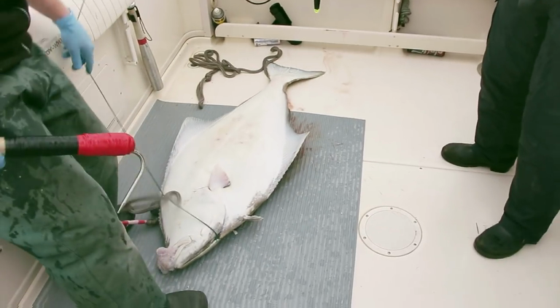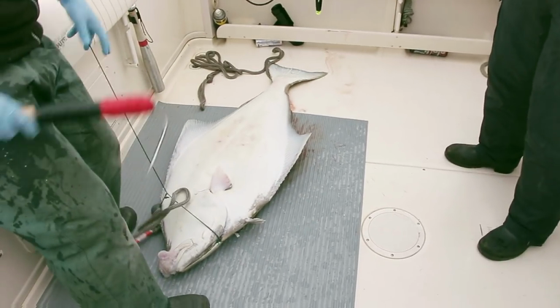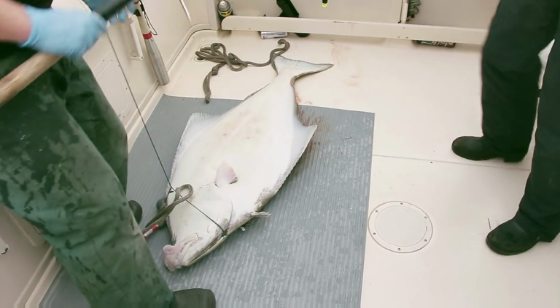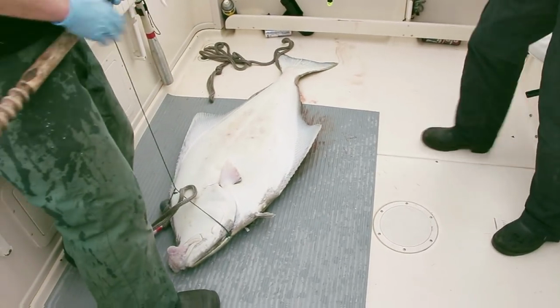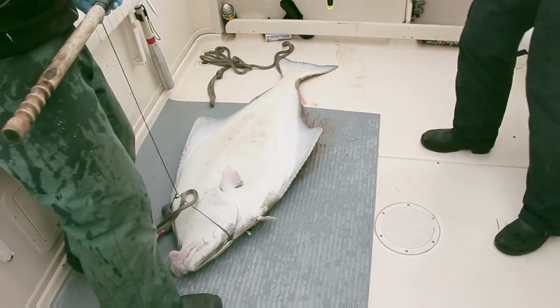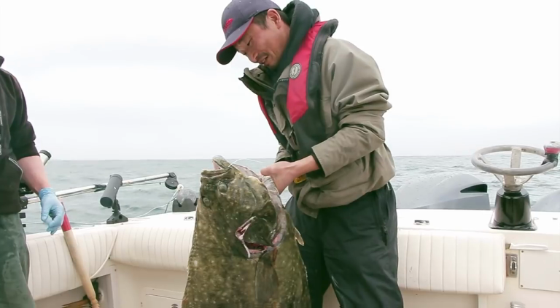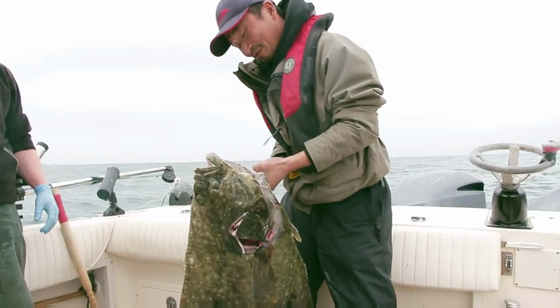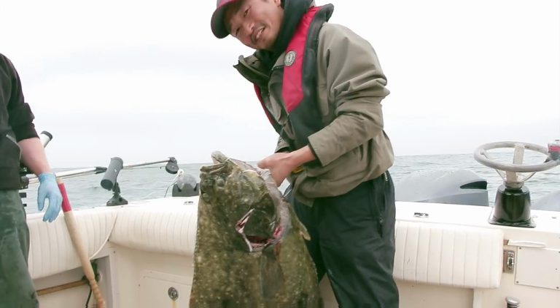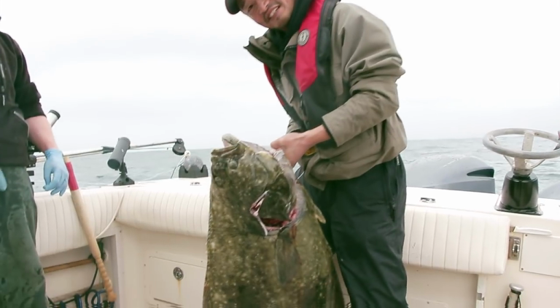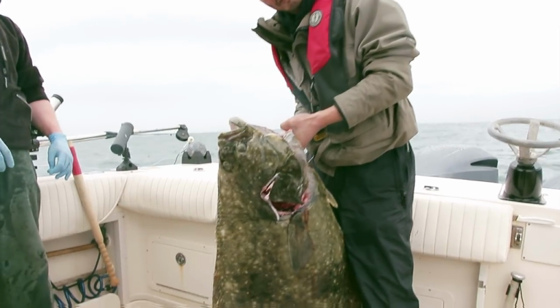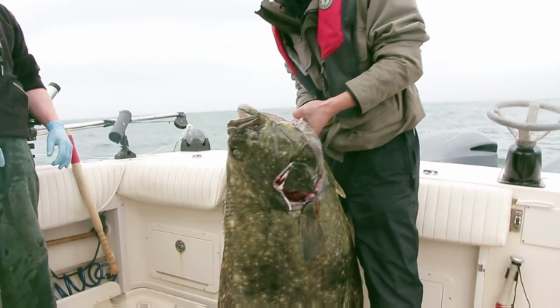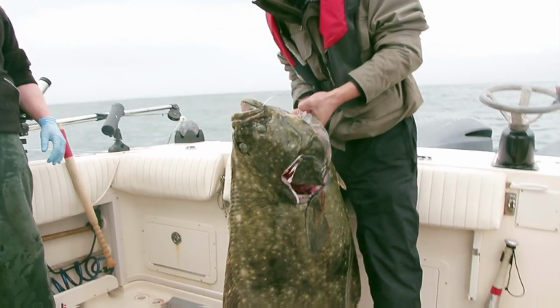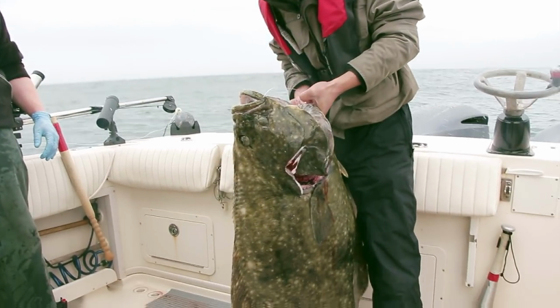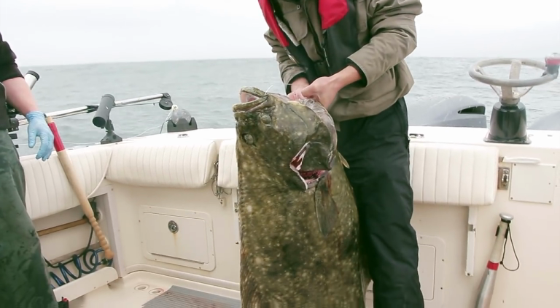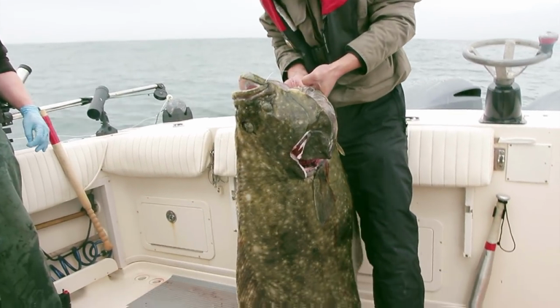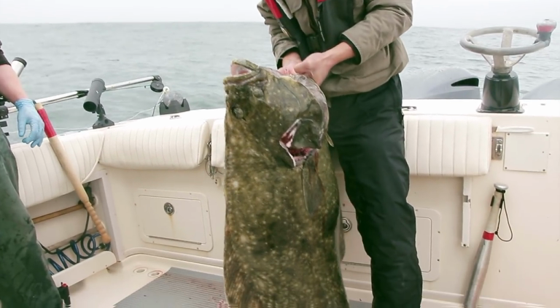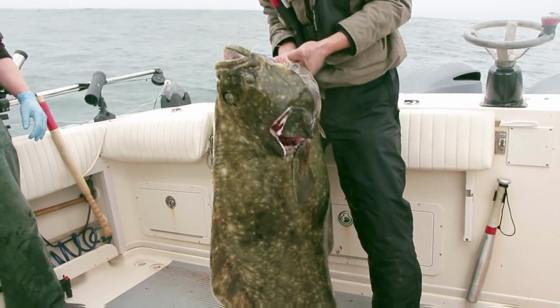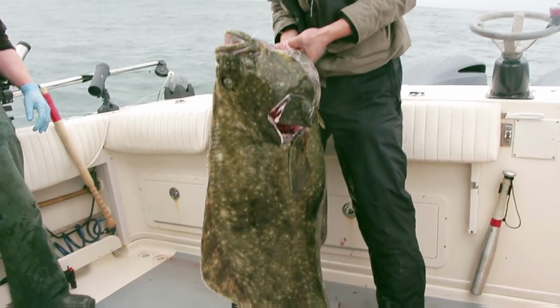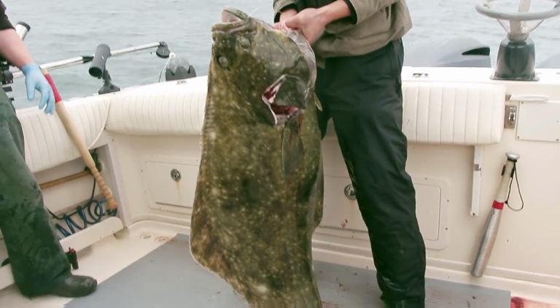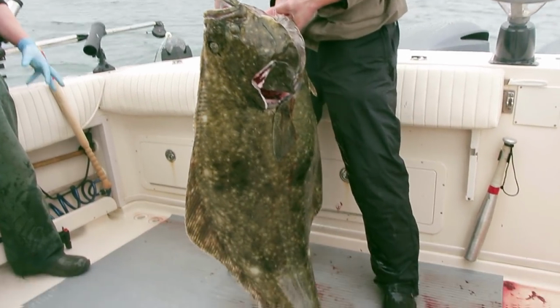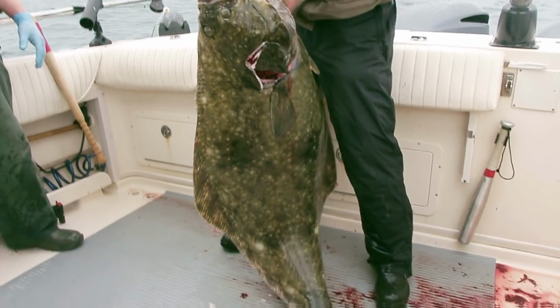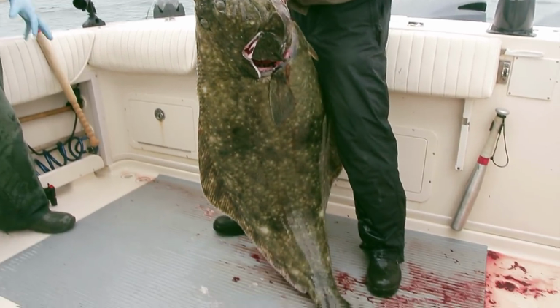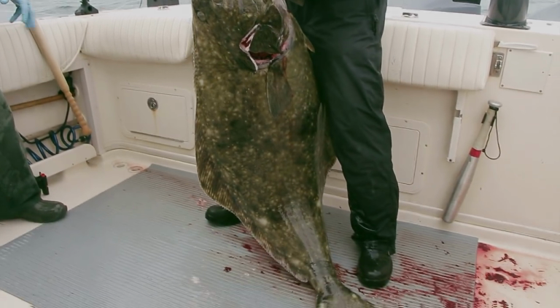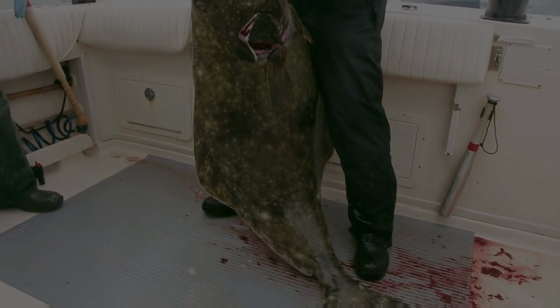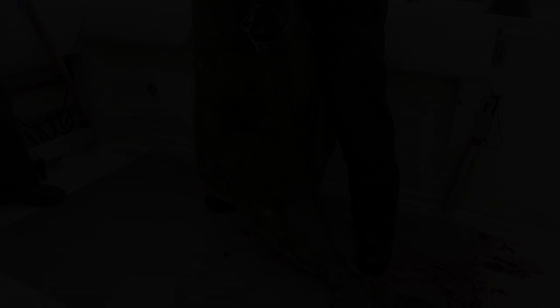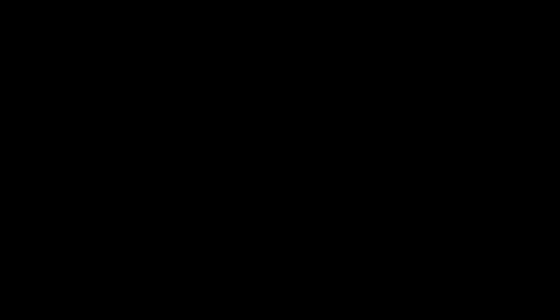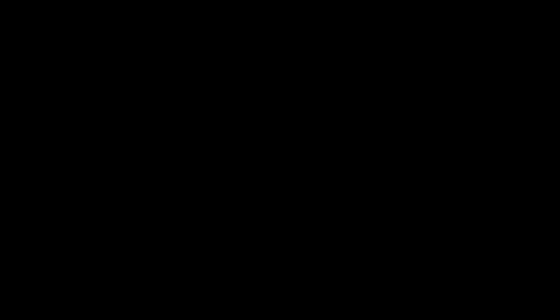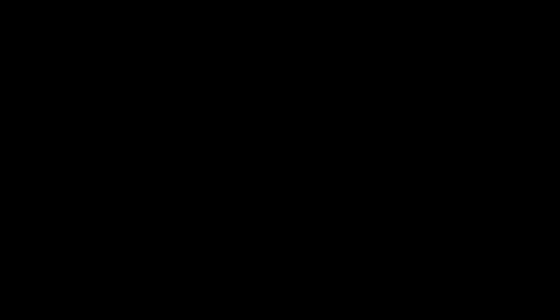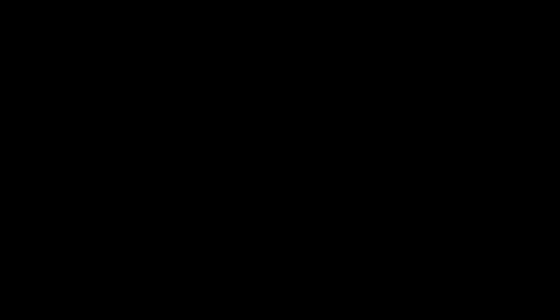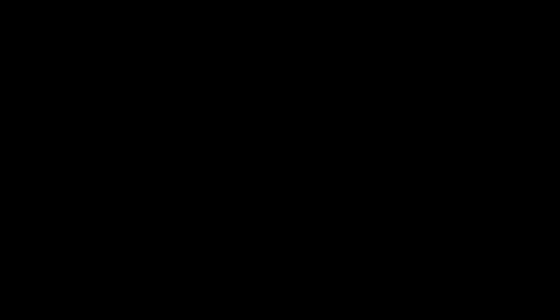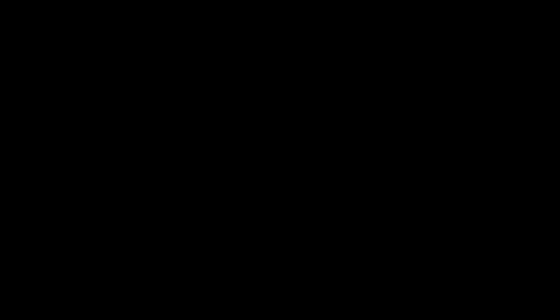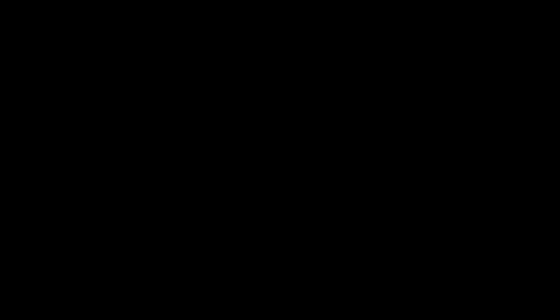Hey buddy. Thanks fish. Welcome to Cayucida. We've got a big halibut today.